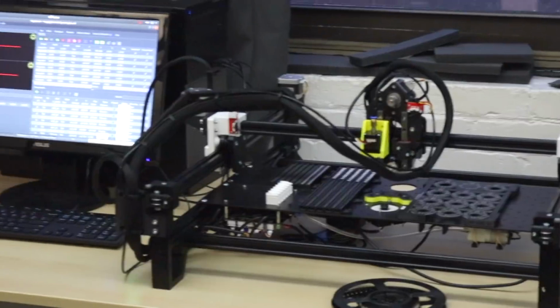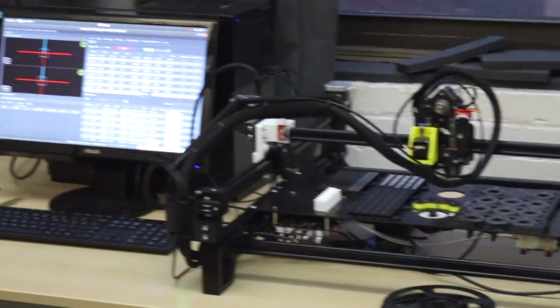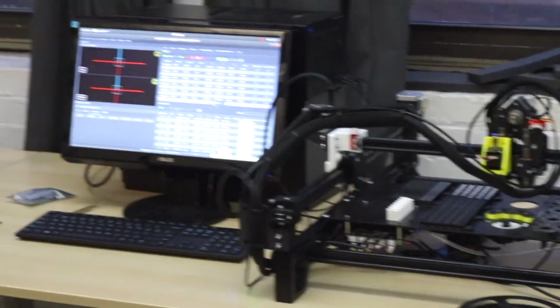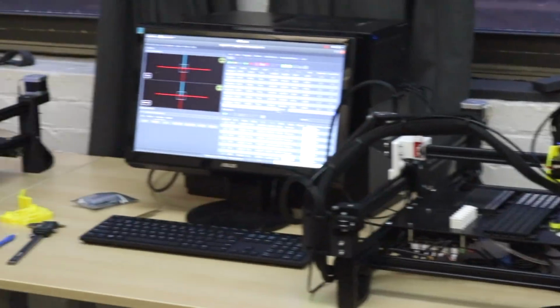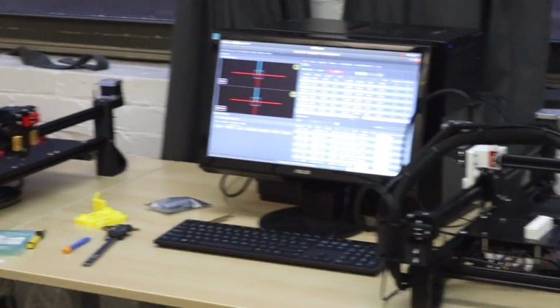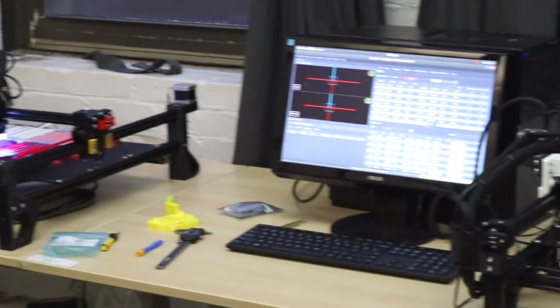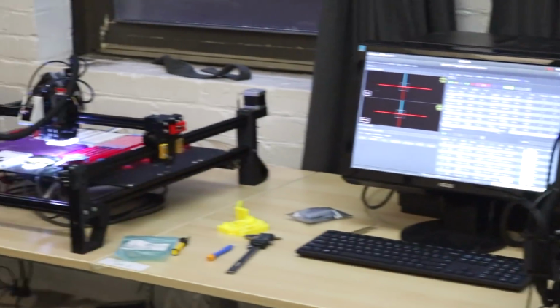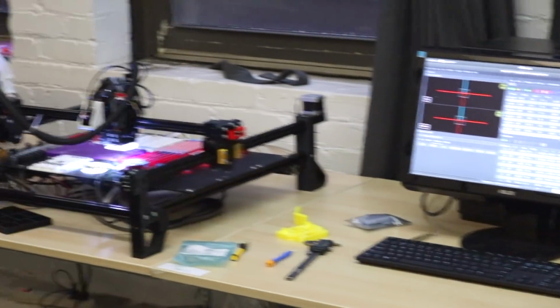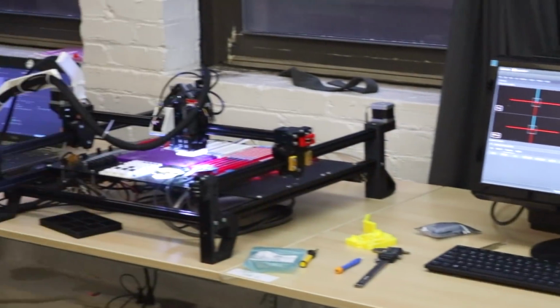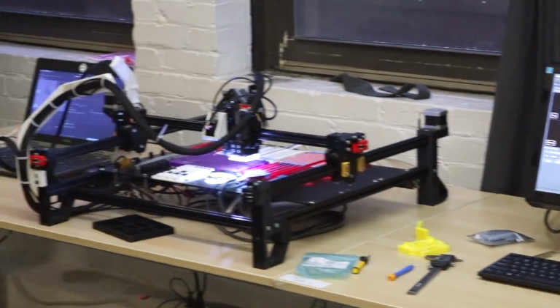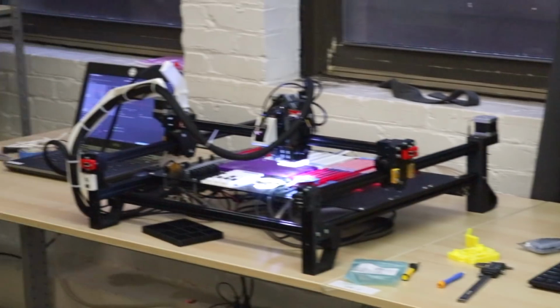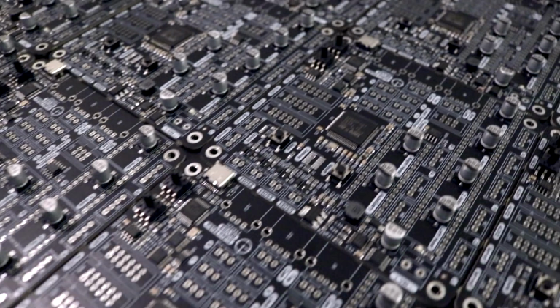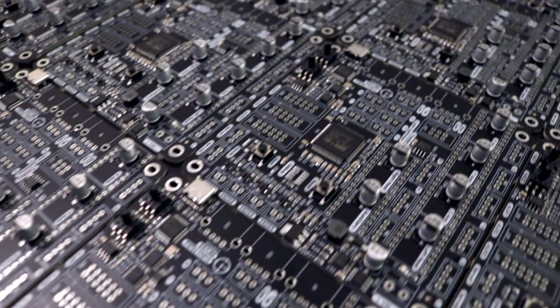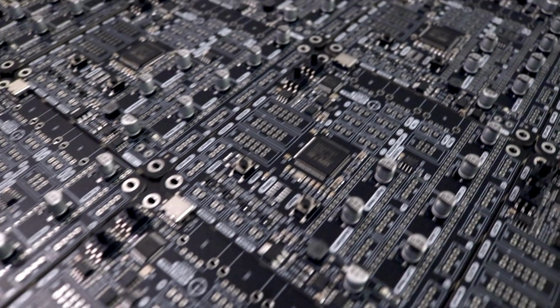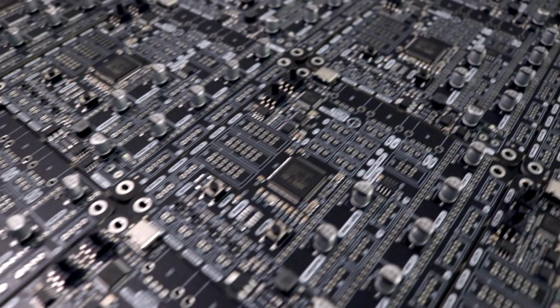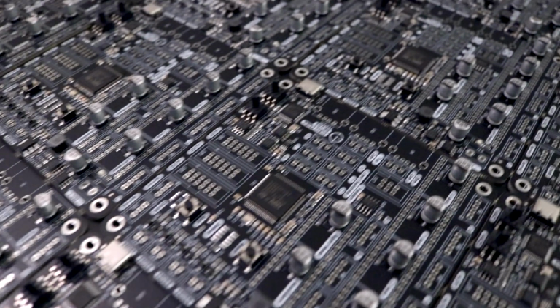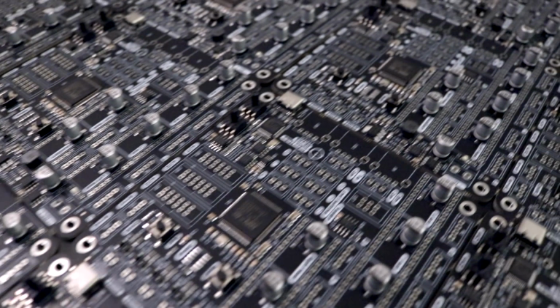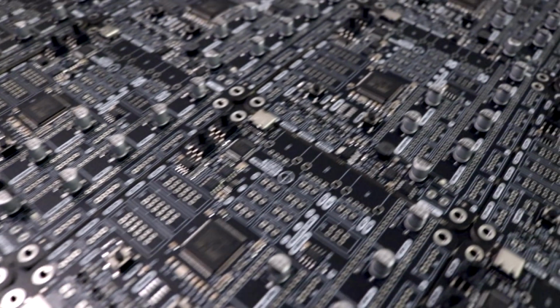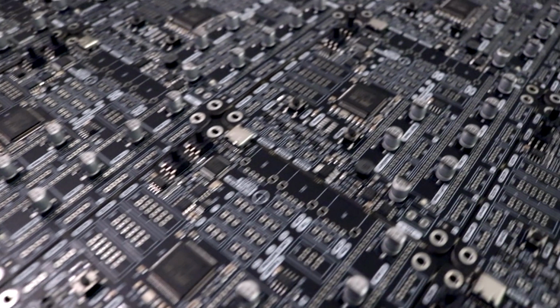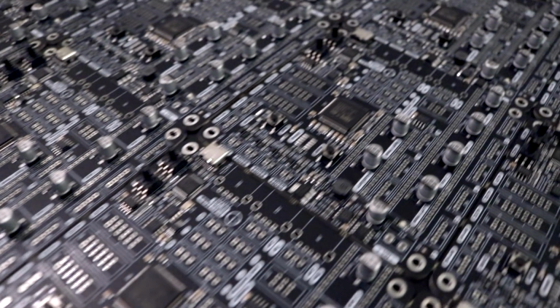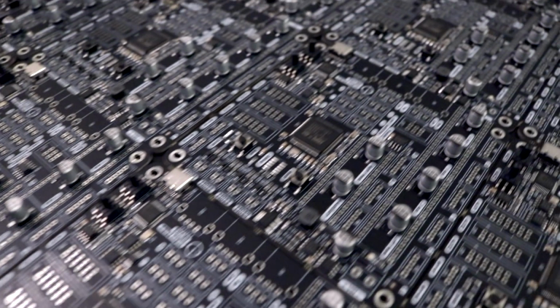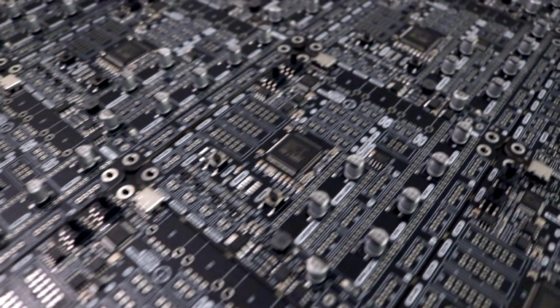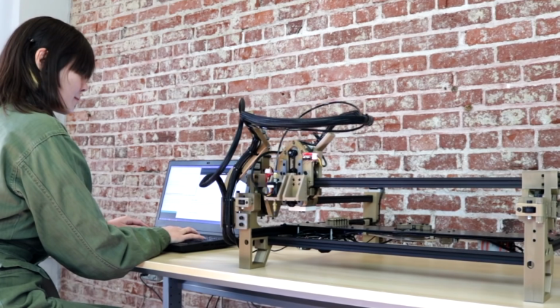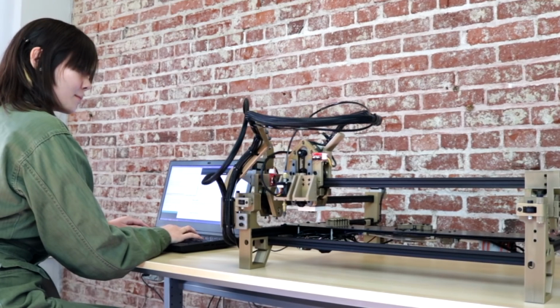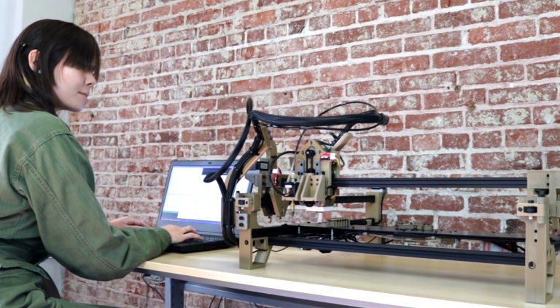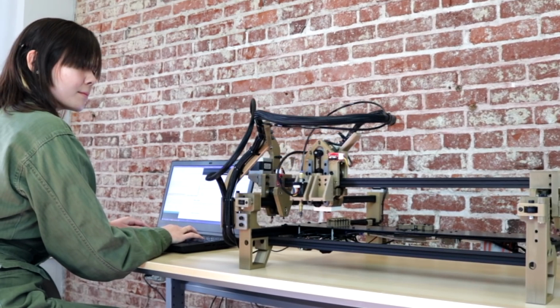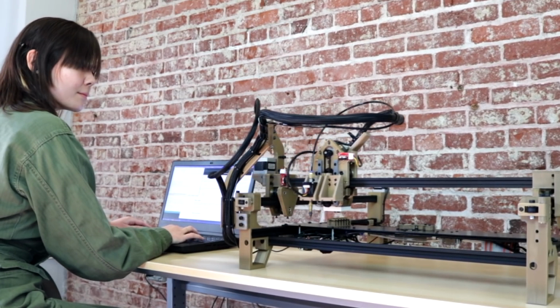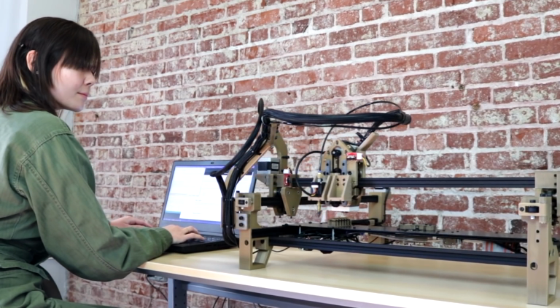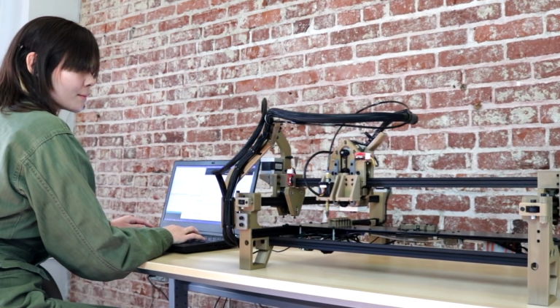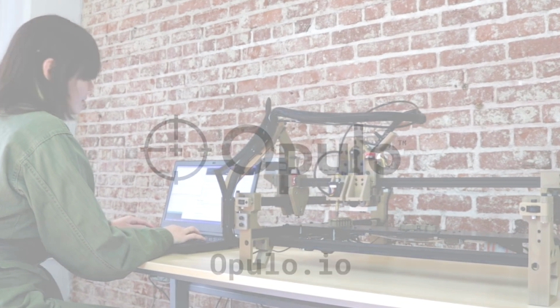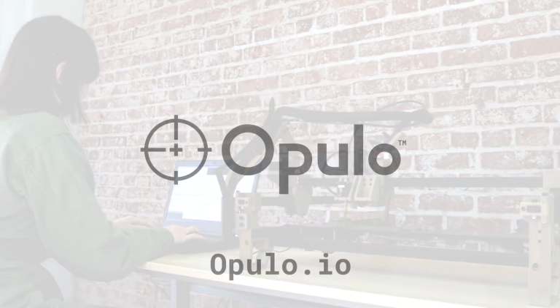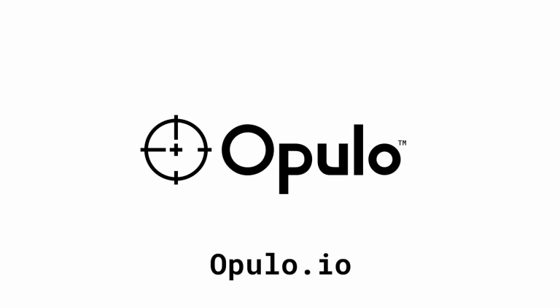Having the ability to assemble your boards in-house reduces the risk and cost of building your product. Pick up a kit today and build what you couldn't before.